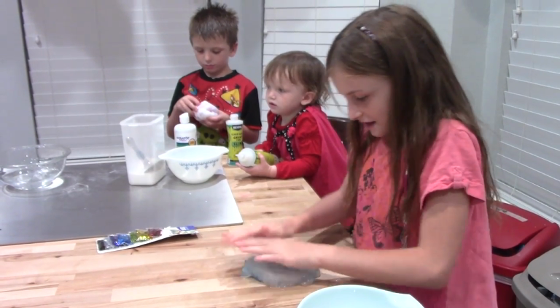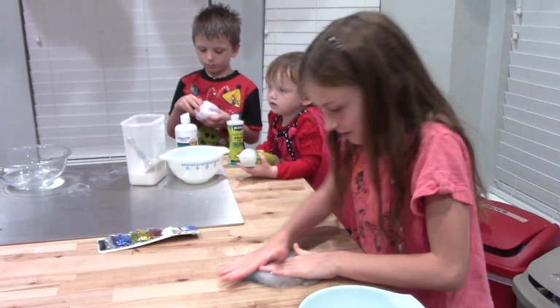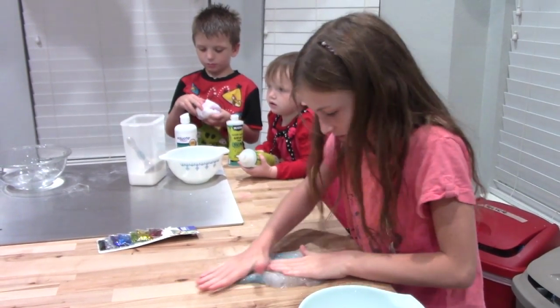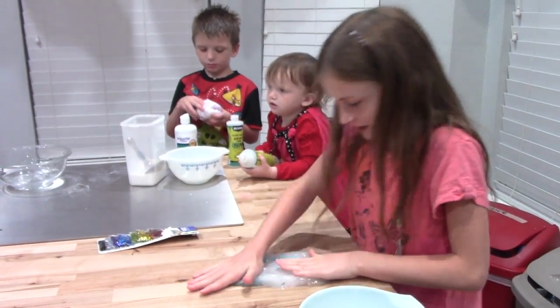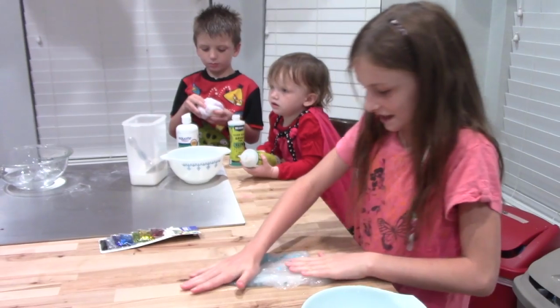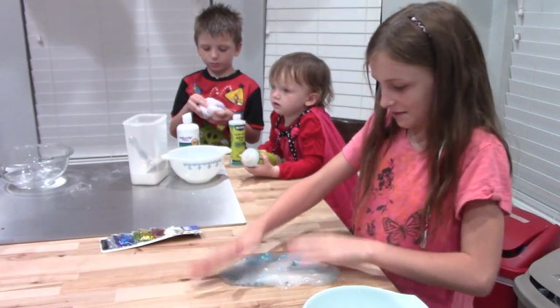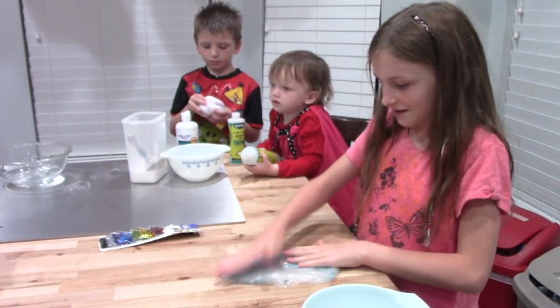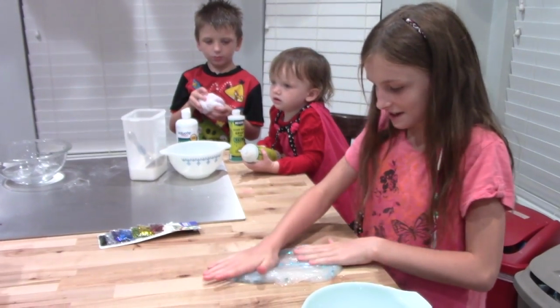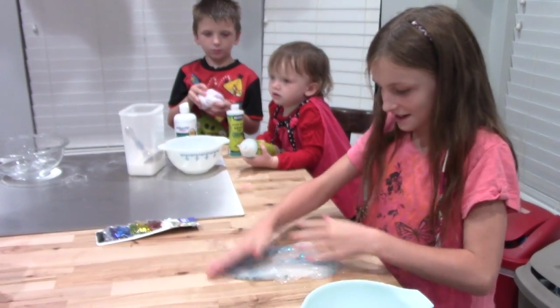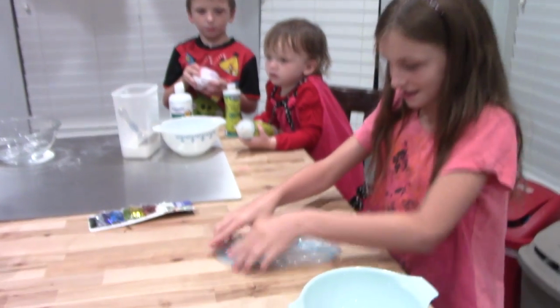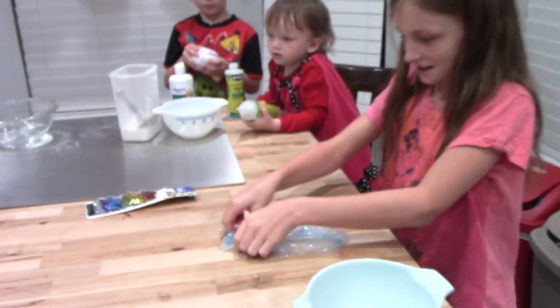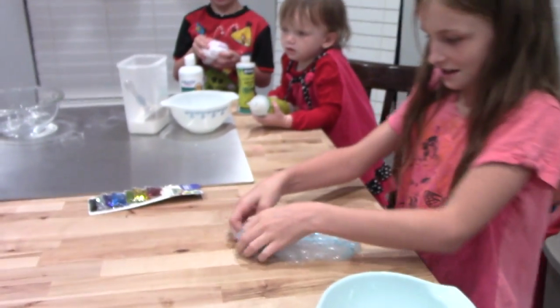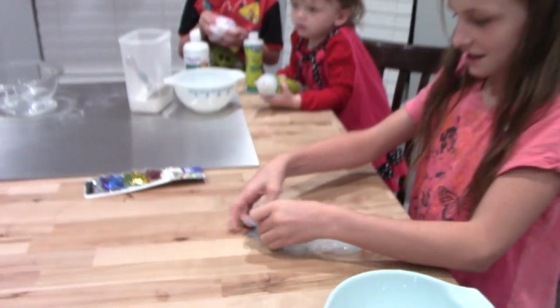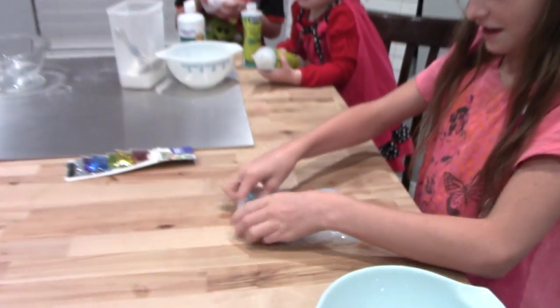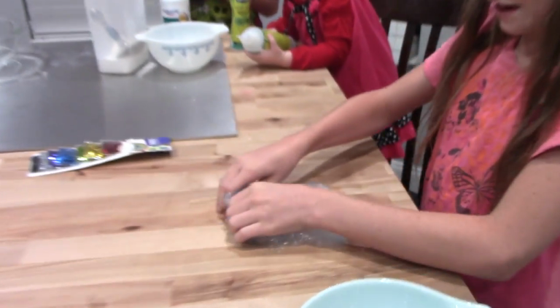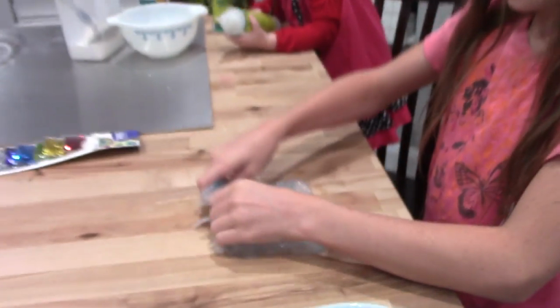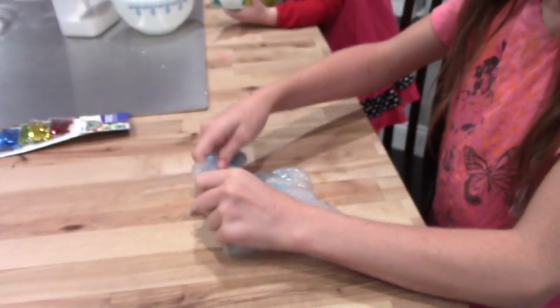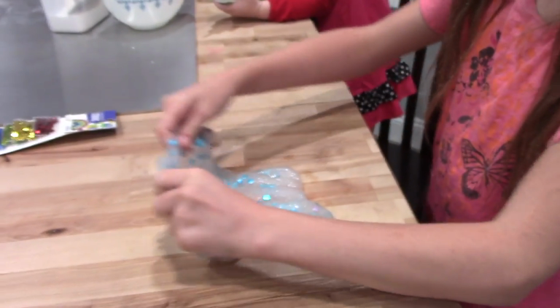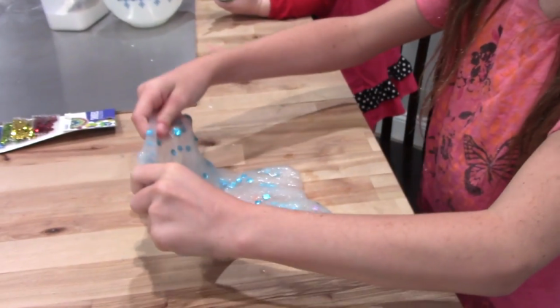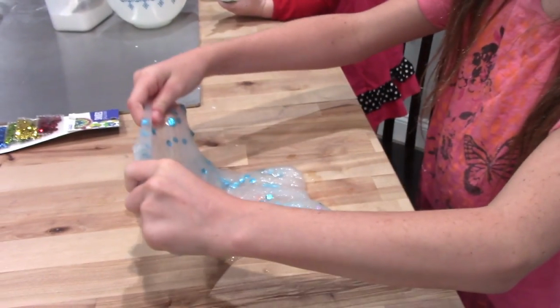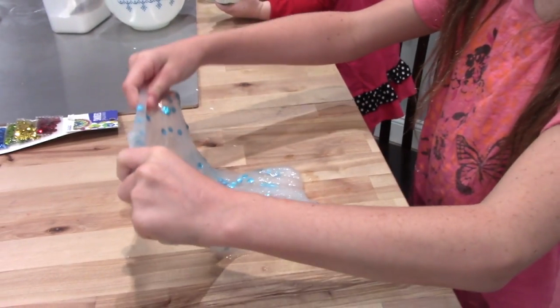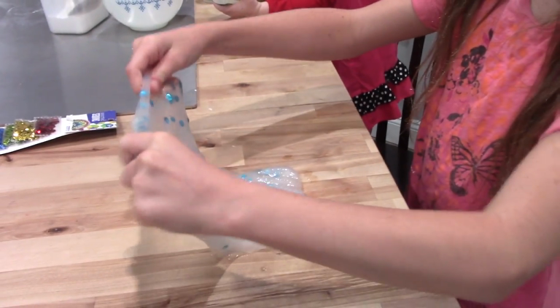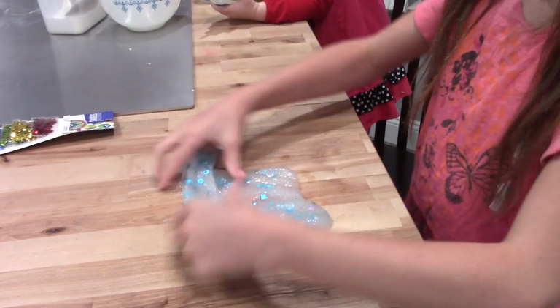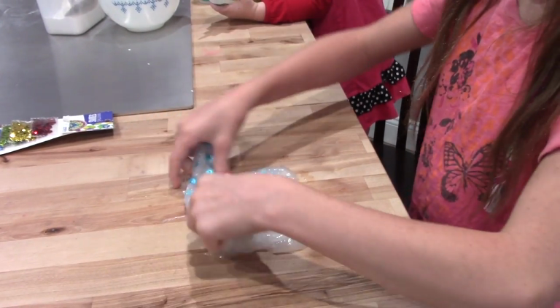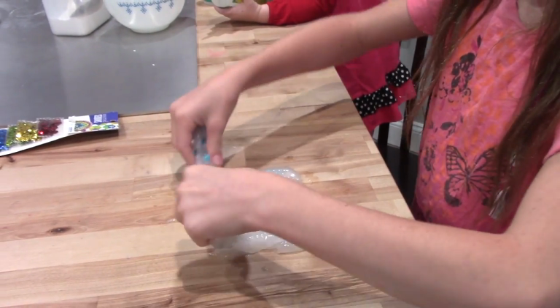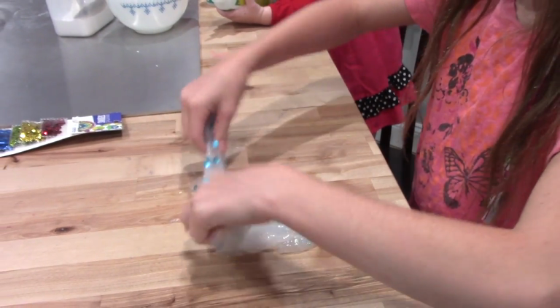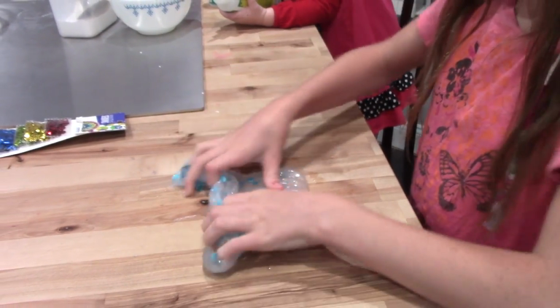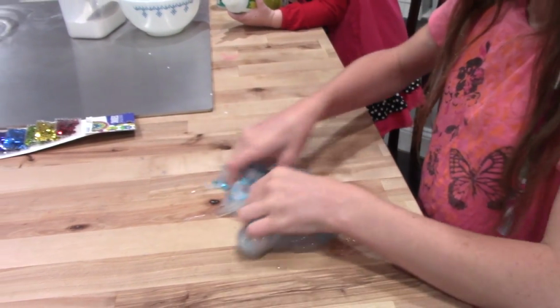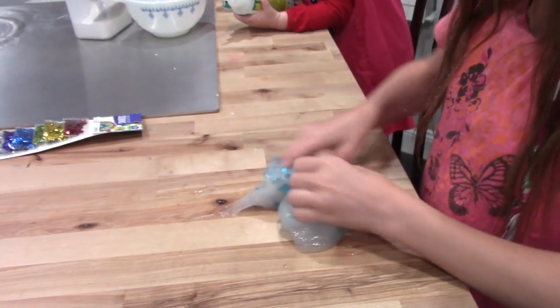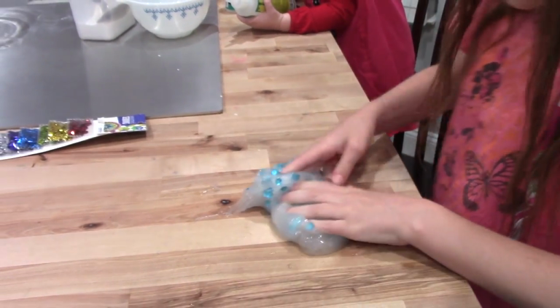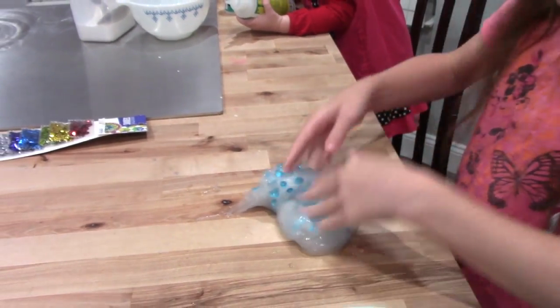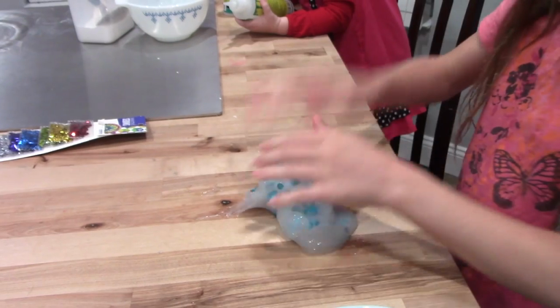Look how pretty it came out. Ready? One is blue and one is orange.